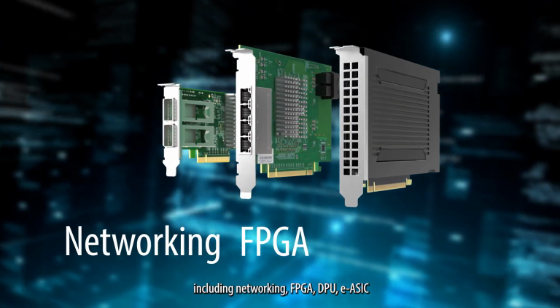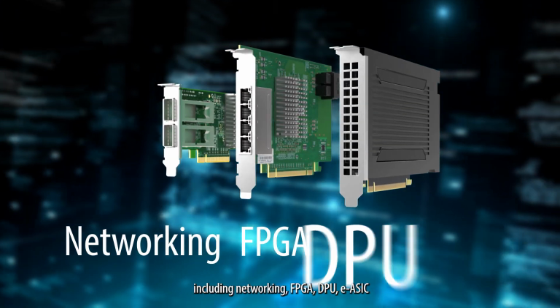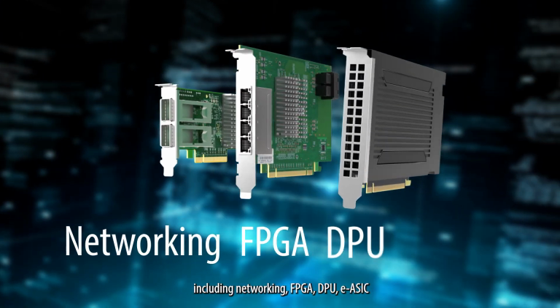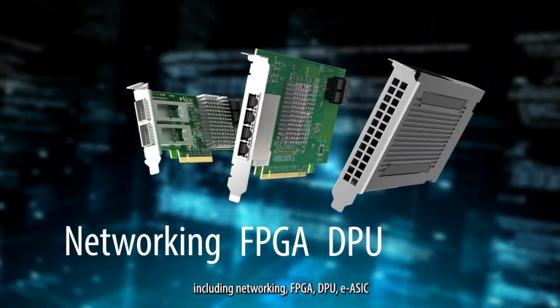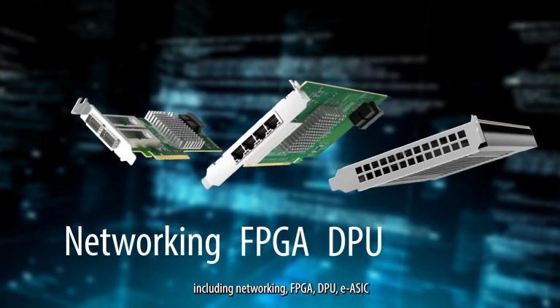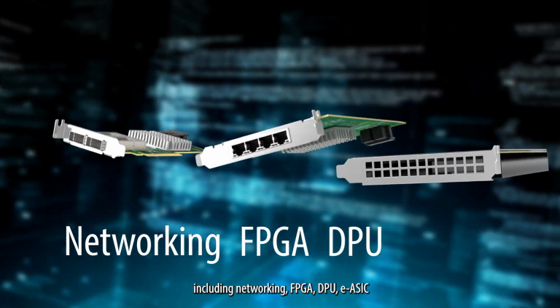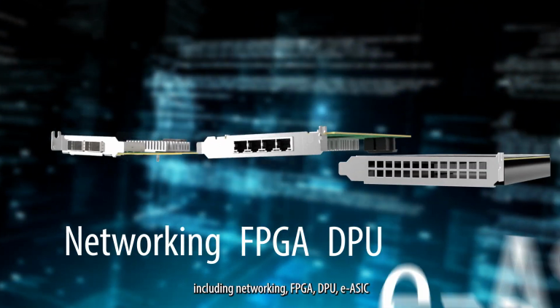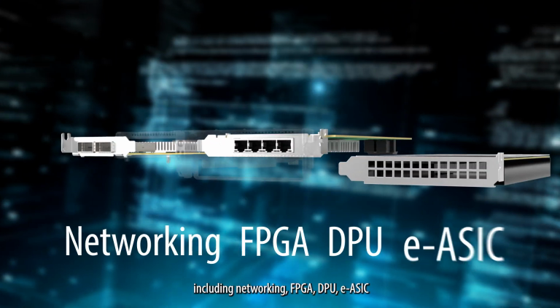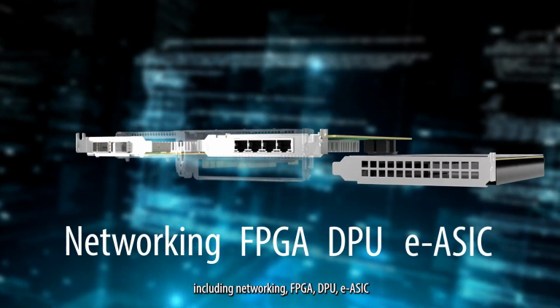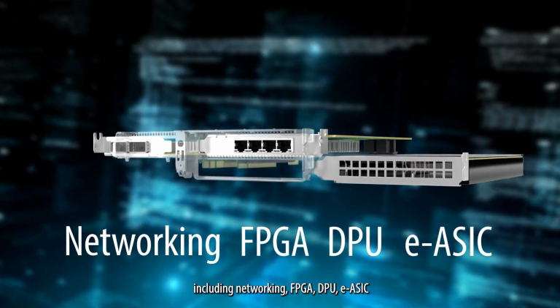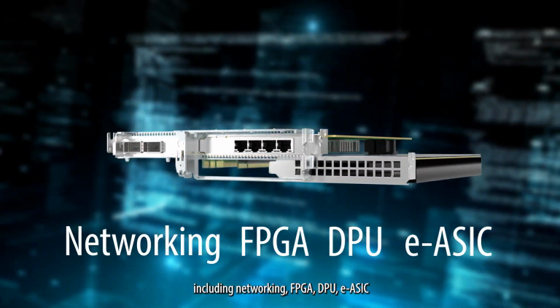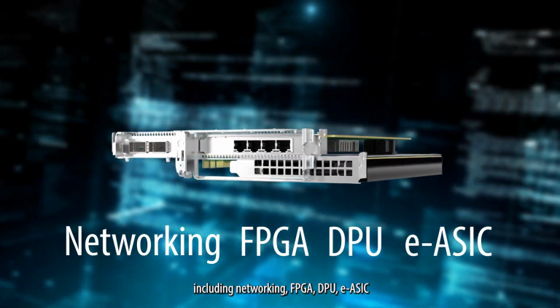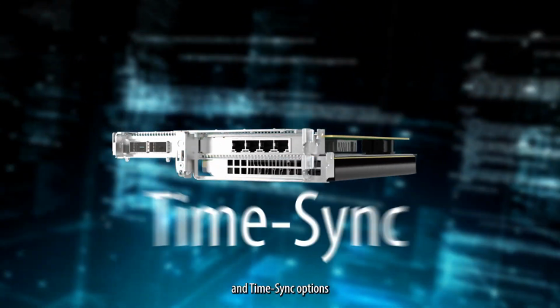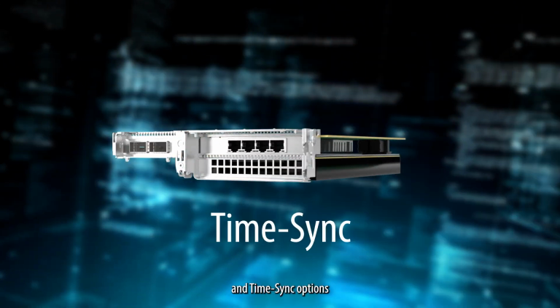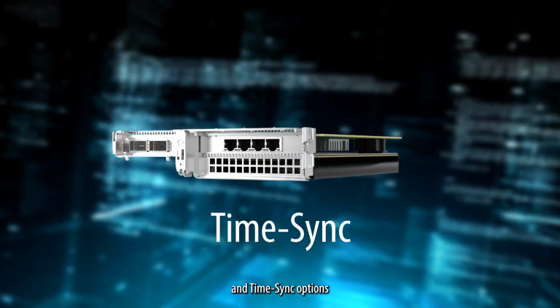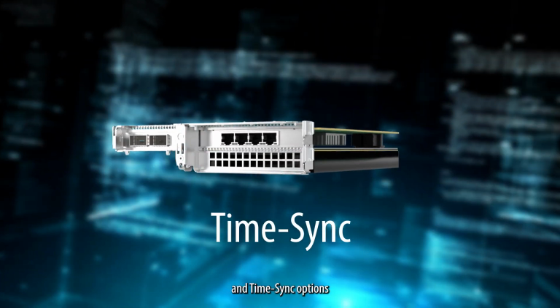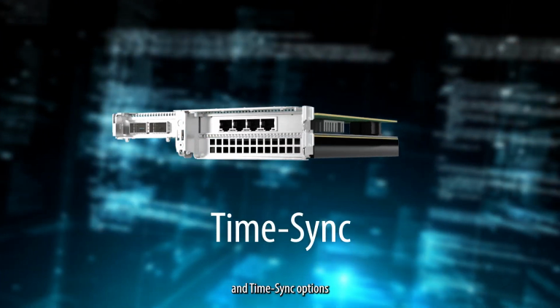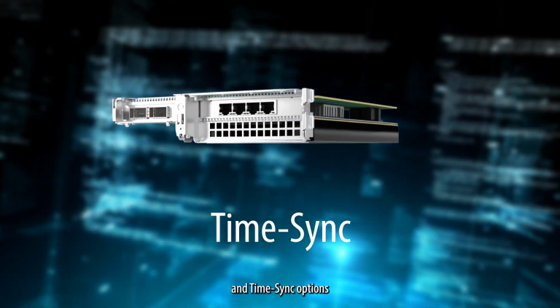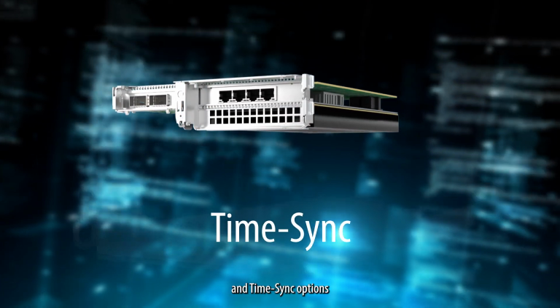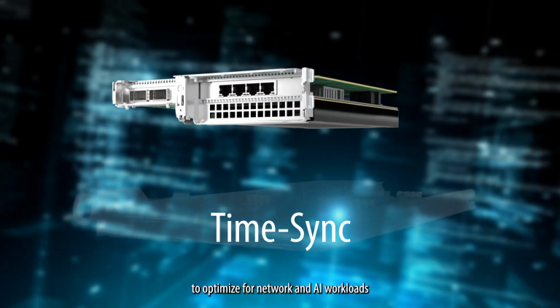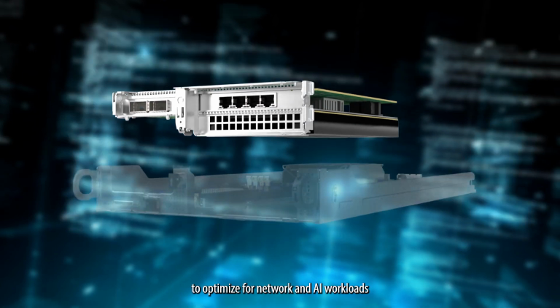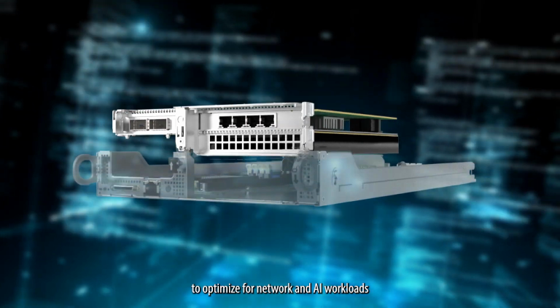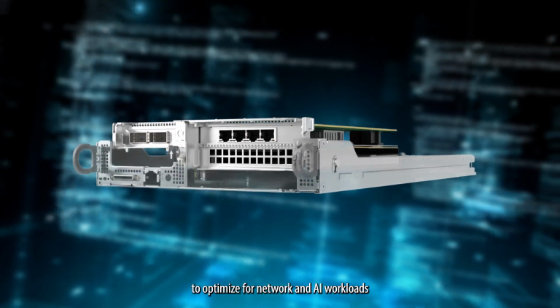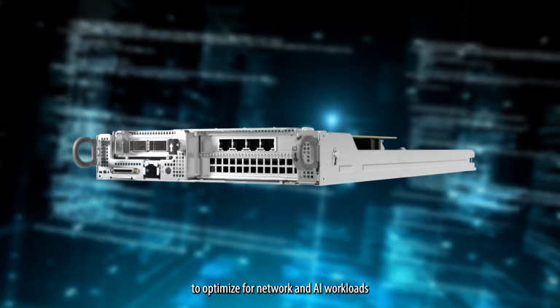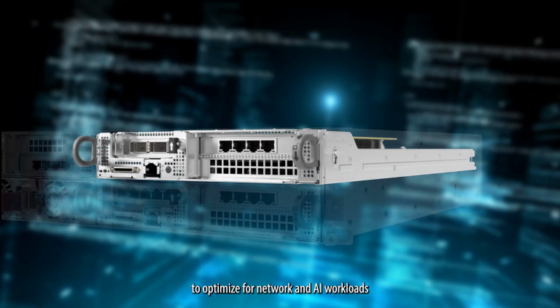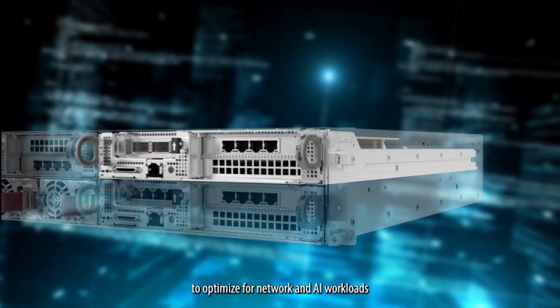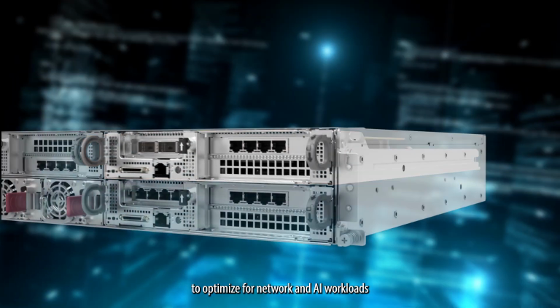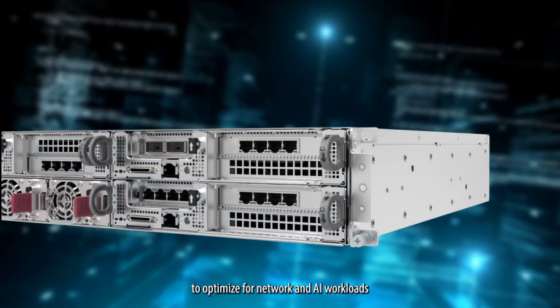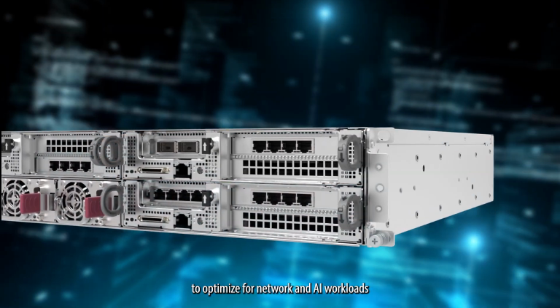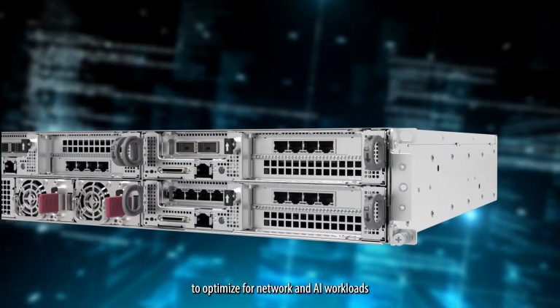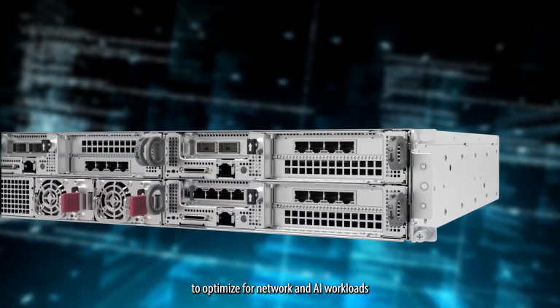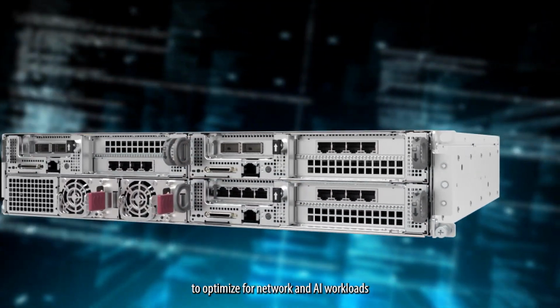FPGA, DPU, EASIC, and TynSync options to optimize for network and AI workloads.